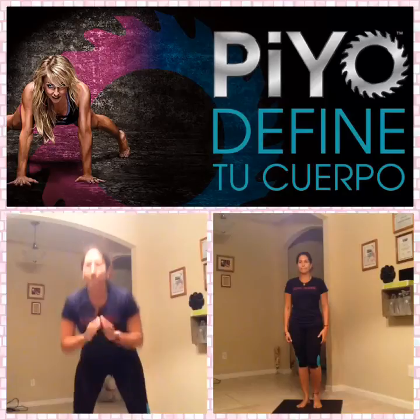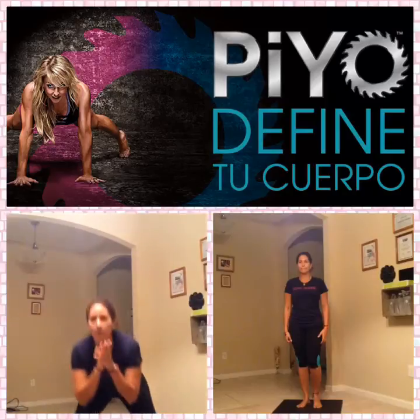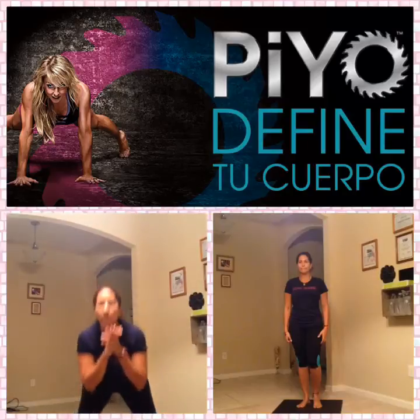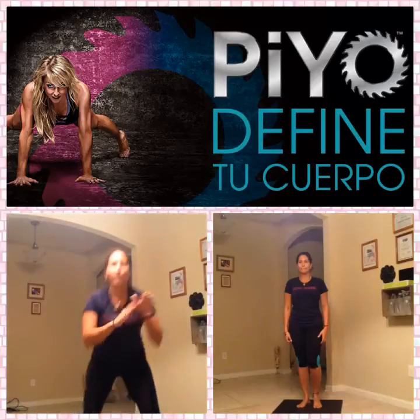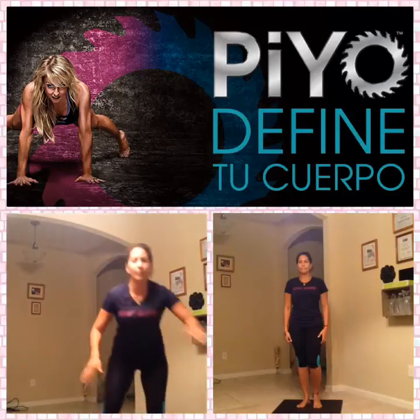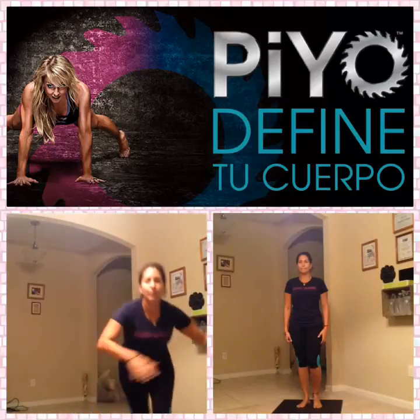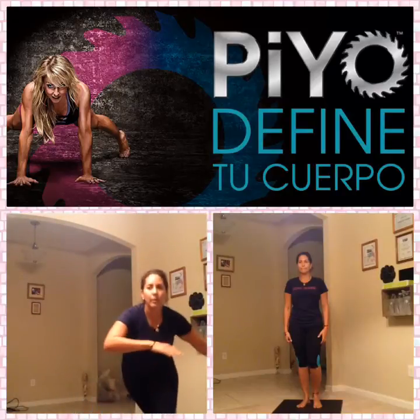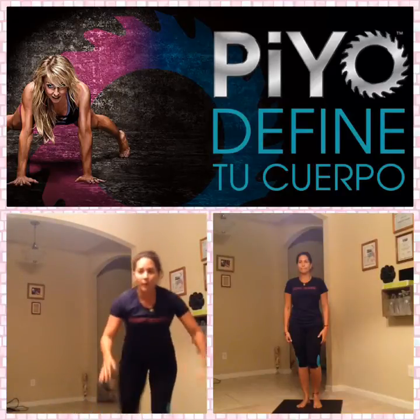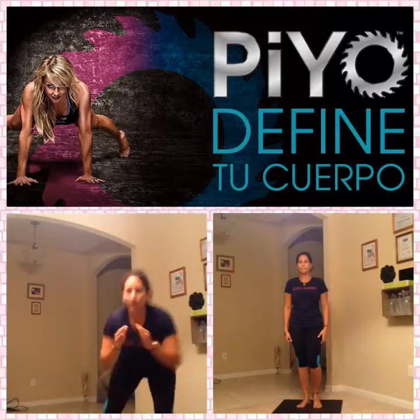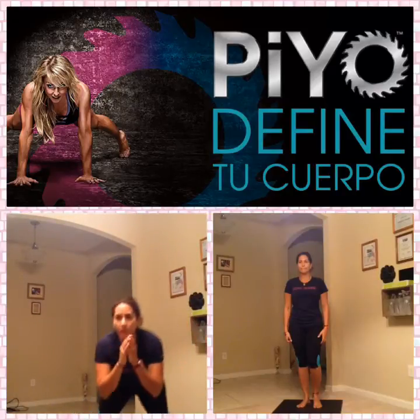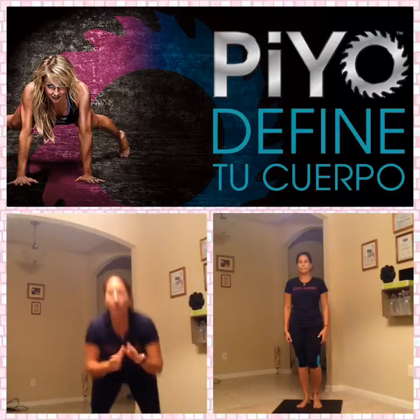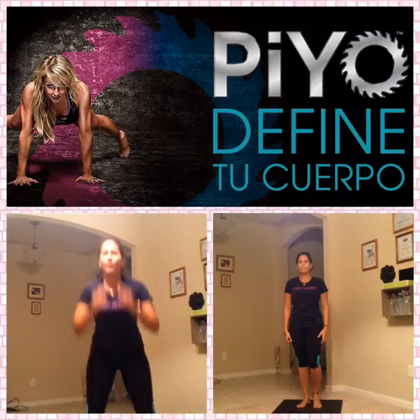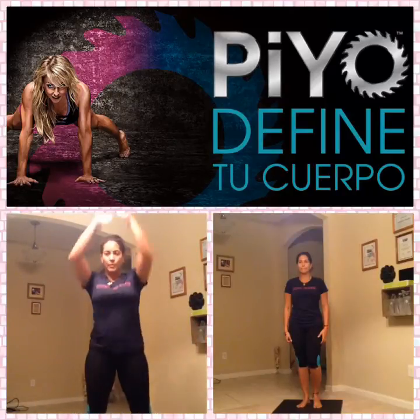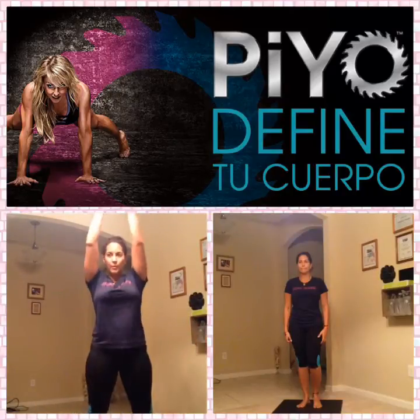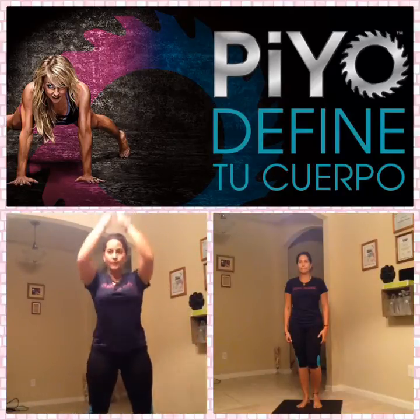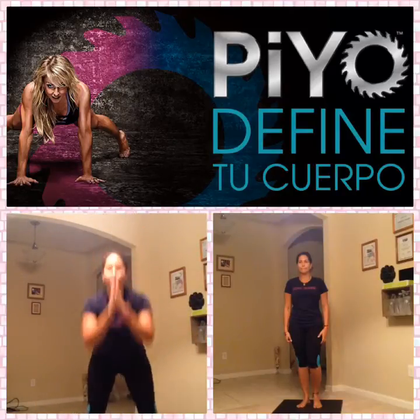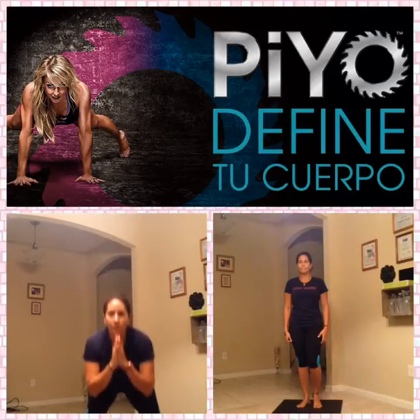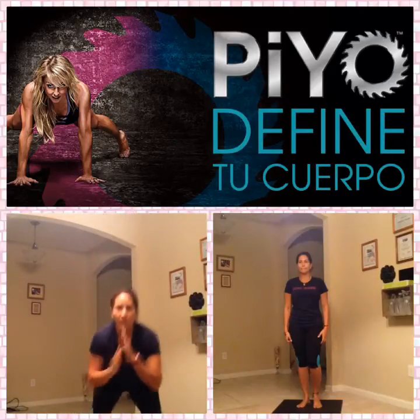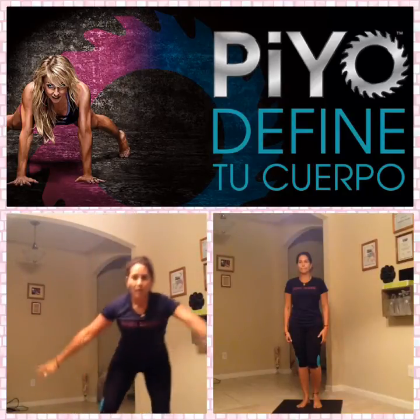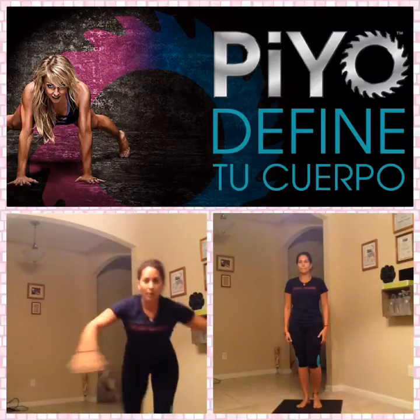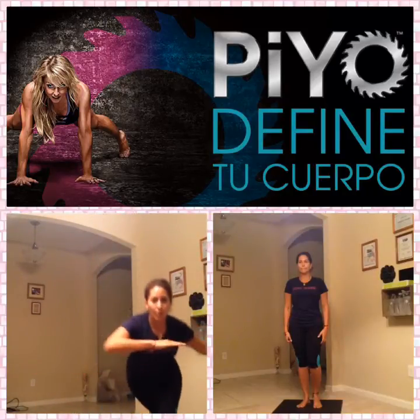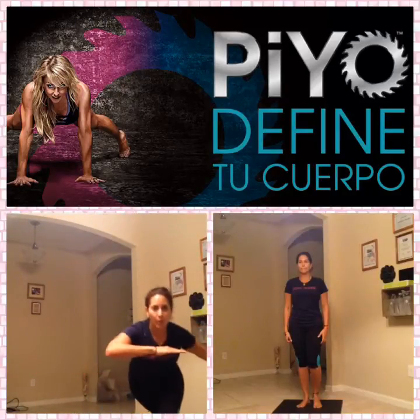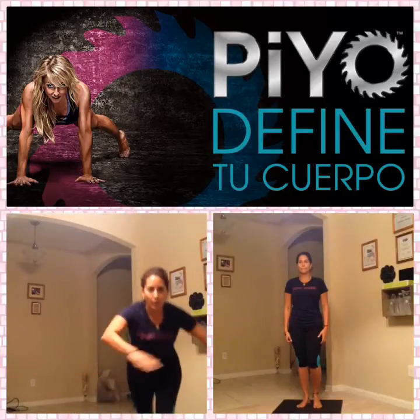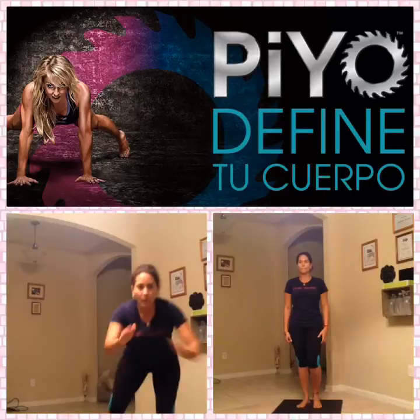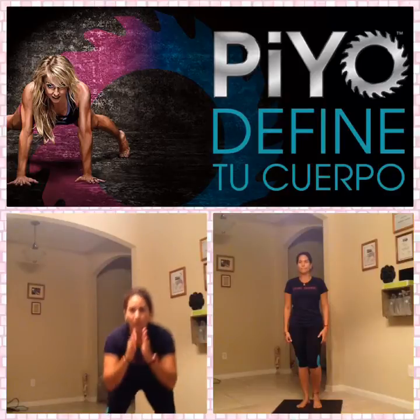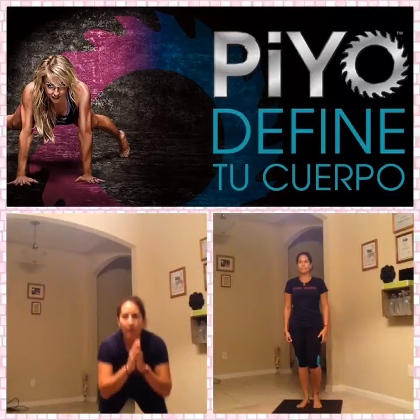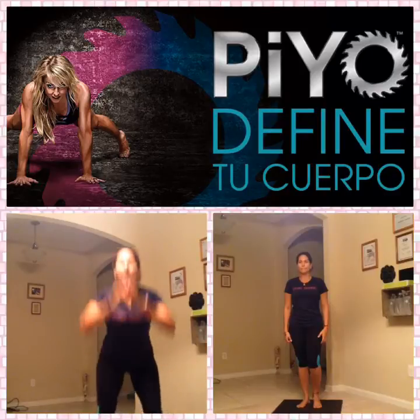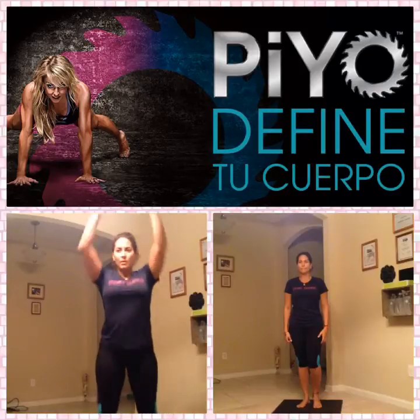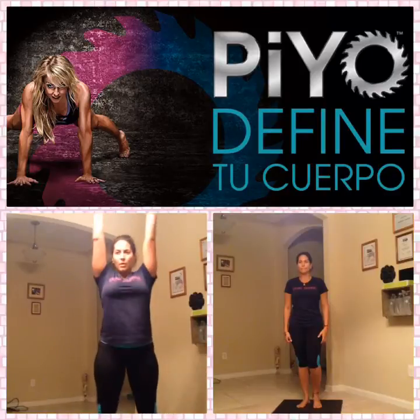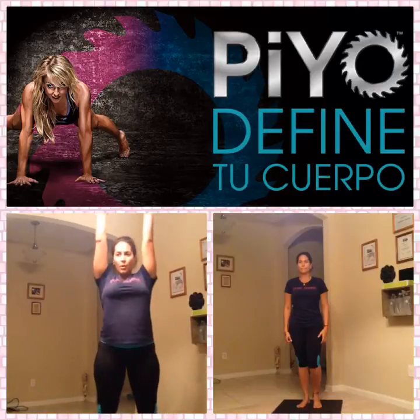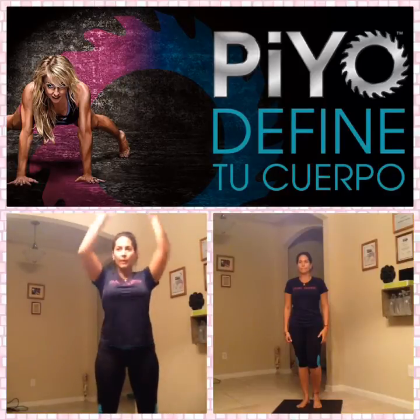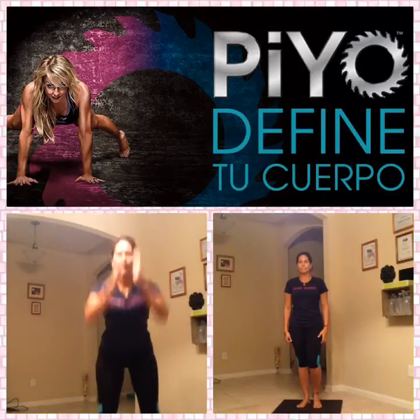Down, back, and sink and reach. Down, back, oh, two more.